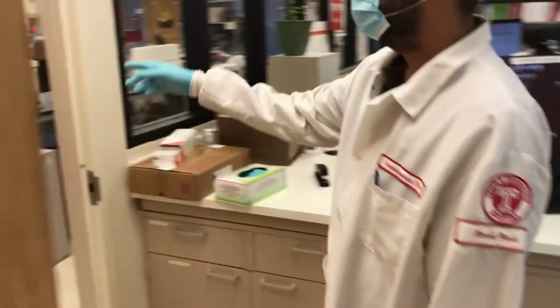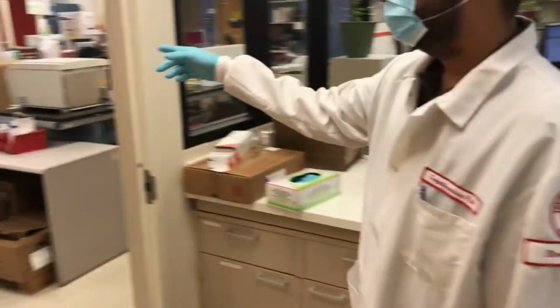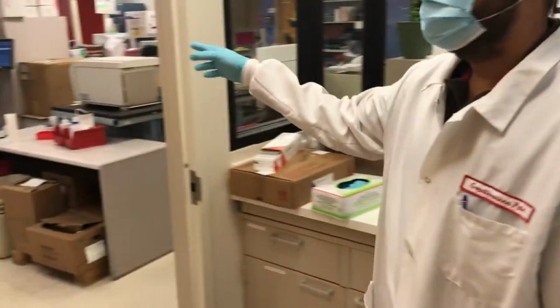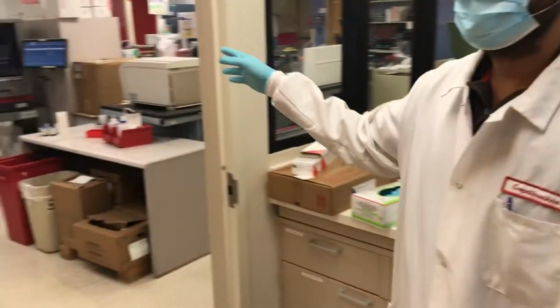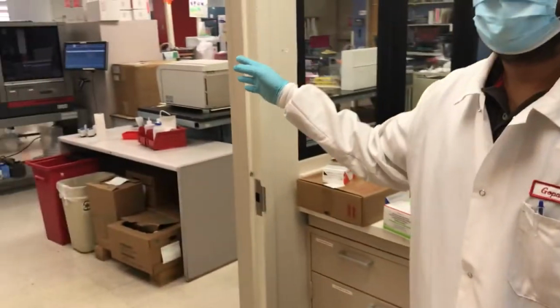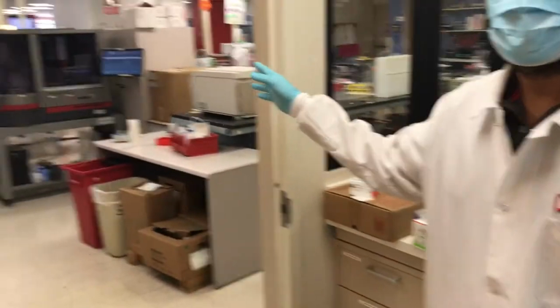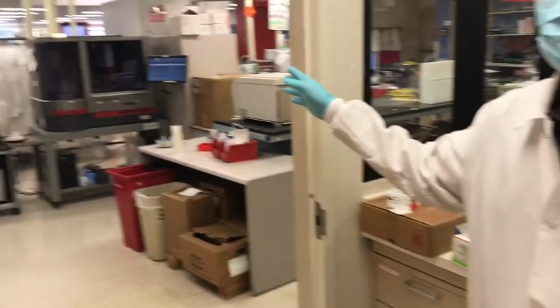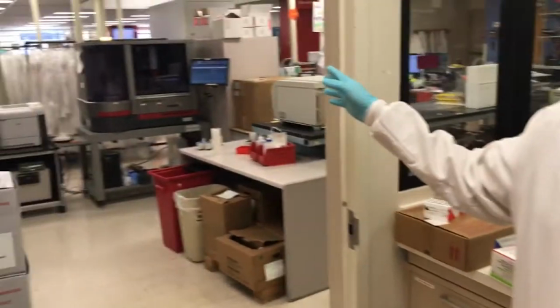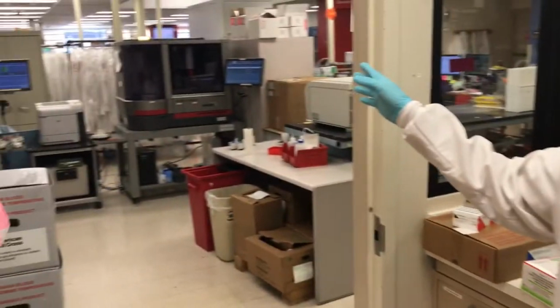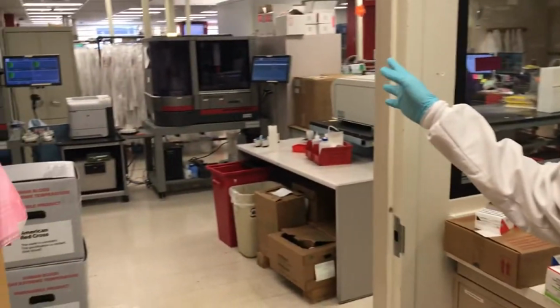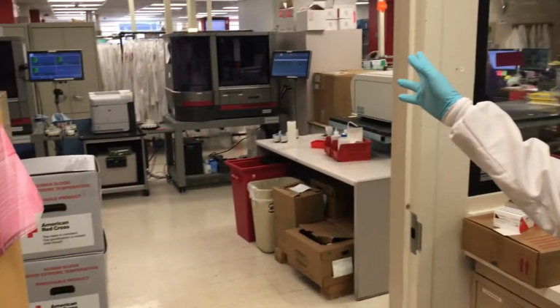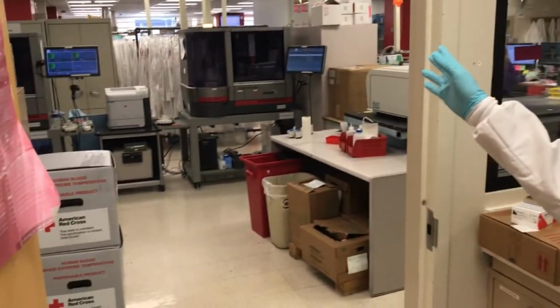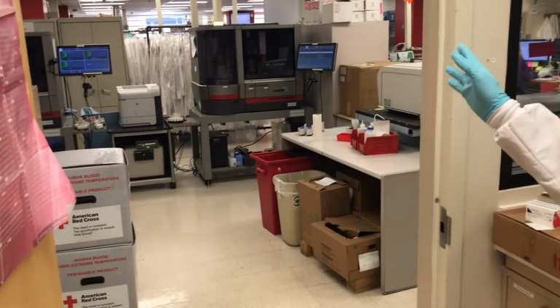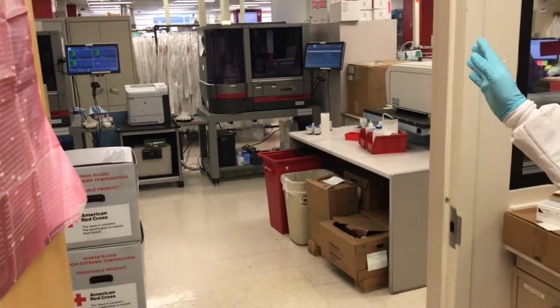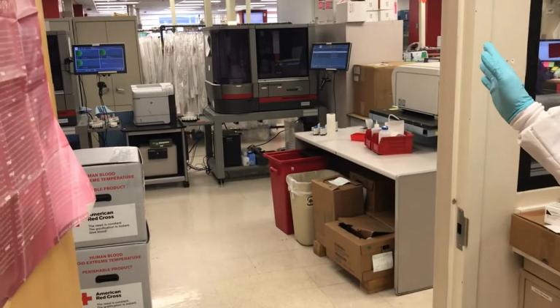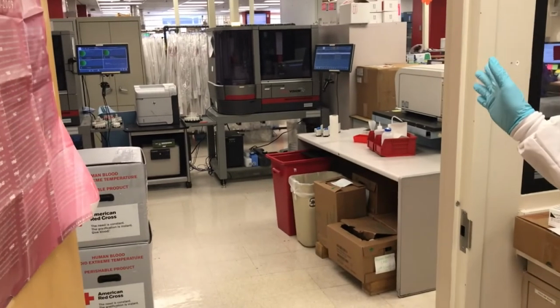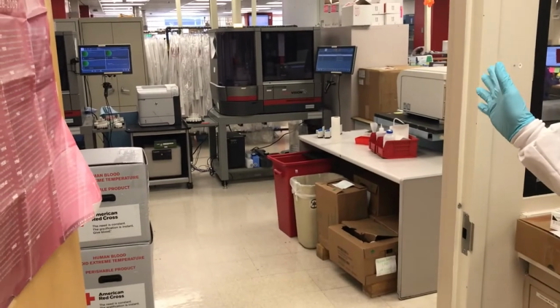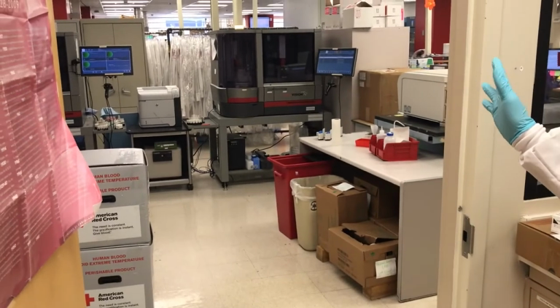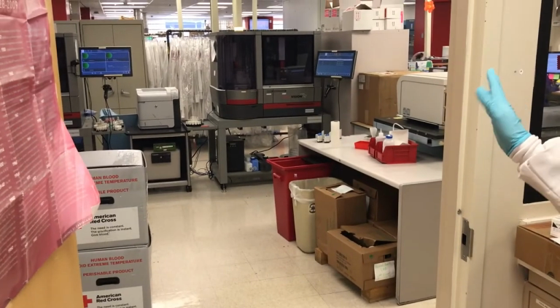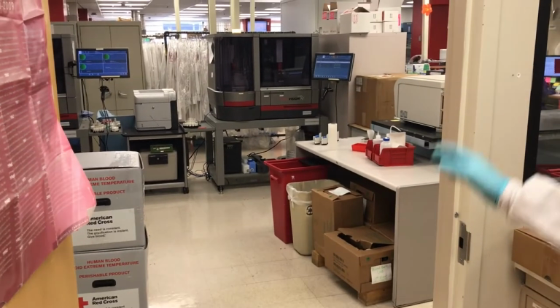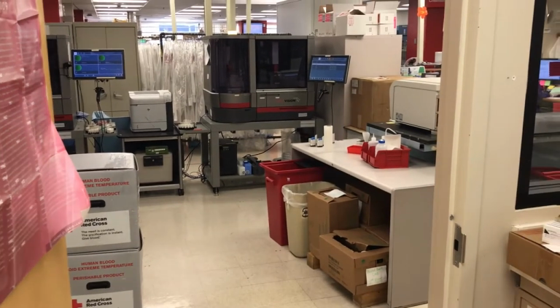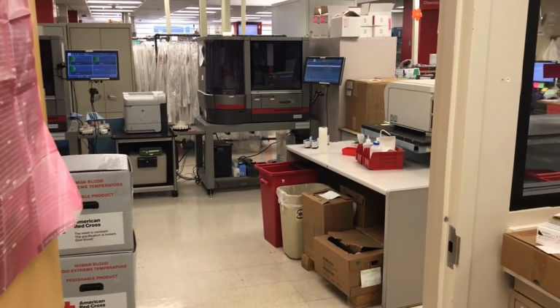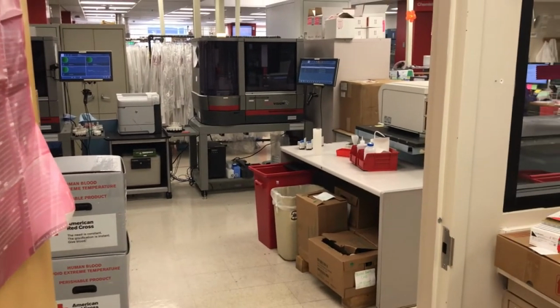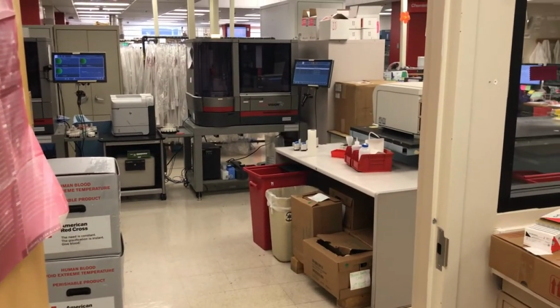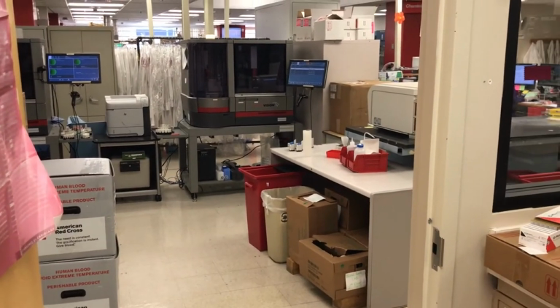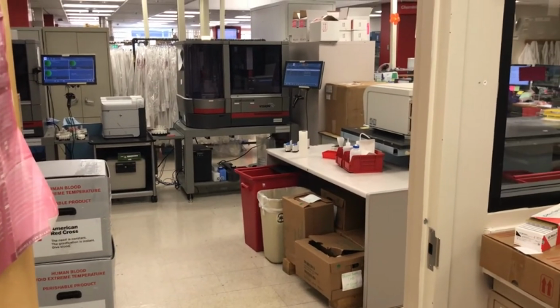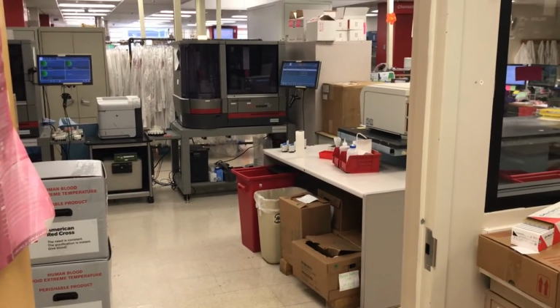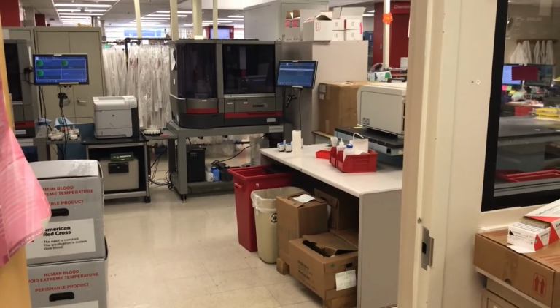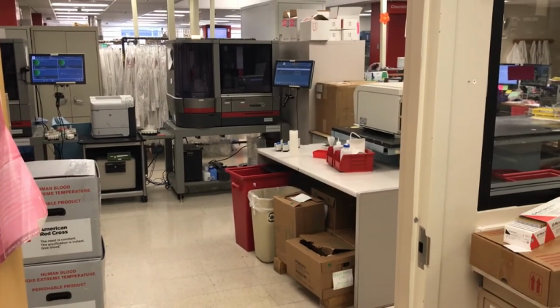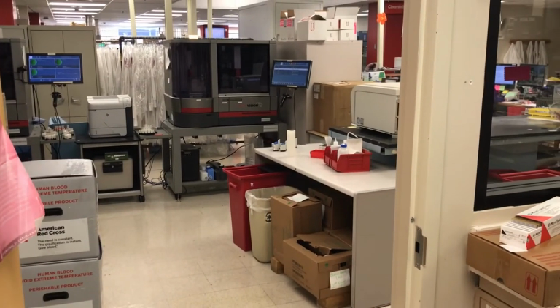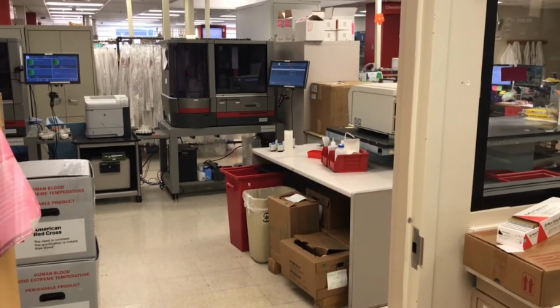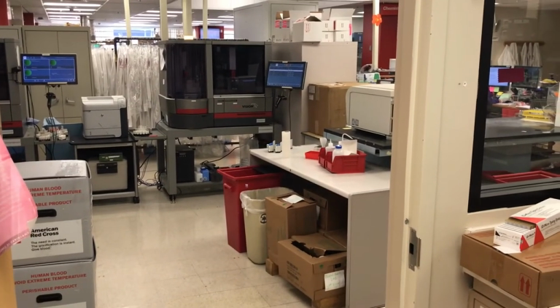Those are the instruments that perform the type and screen. That concludes the blood bank tour.